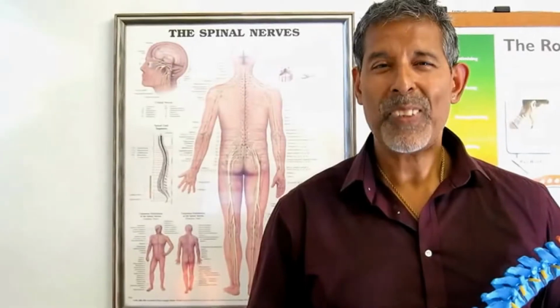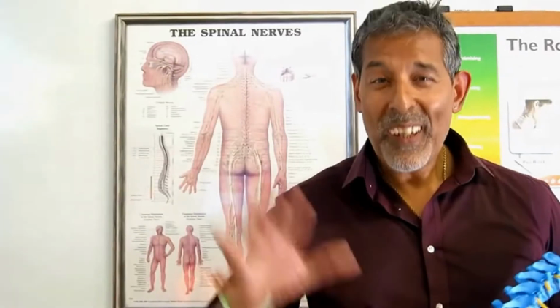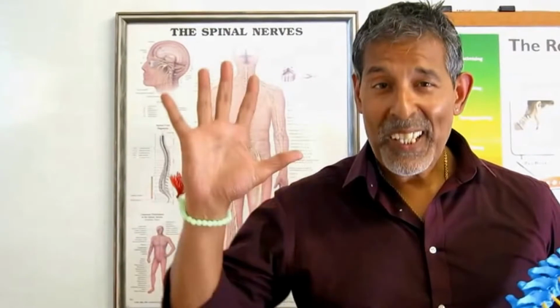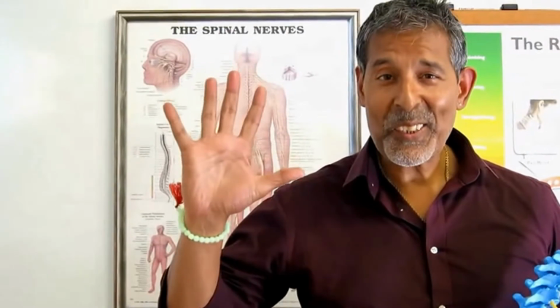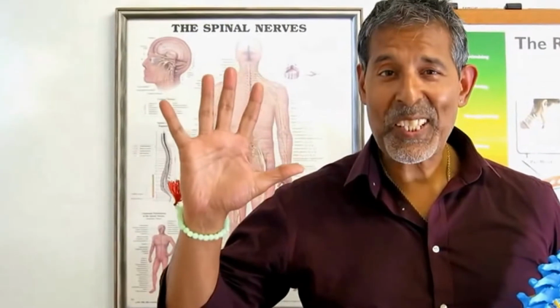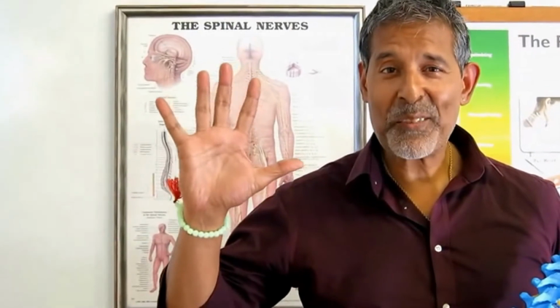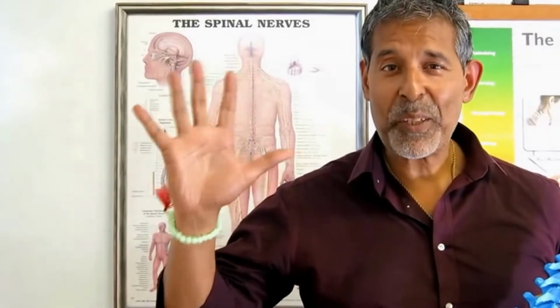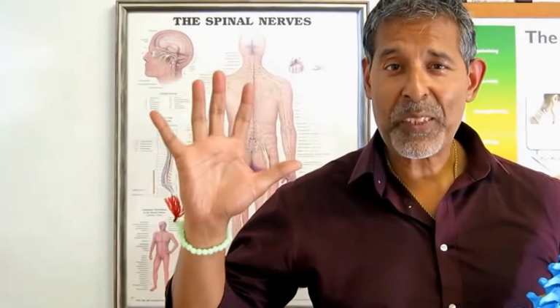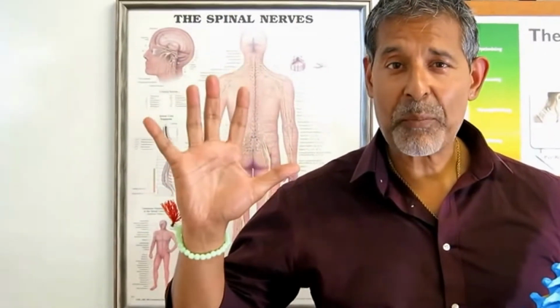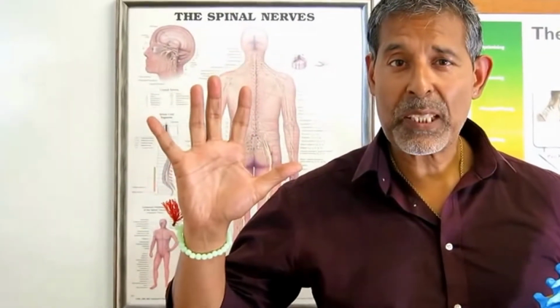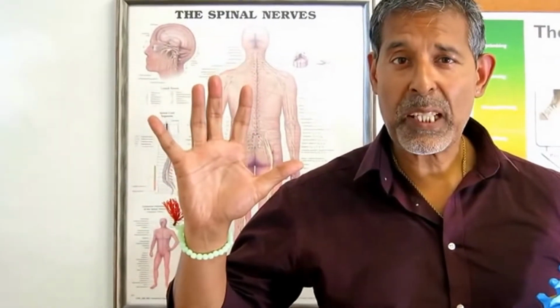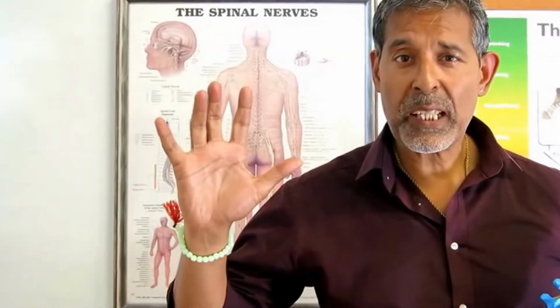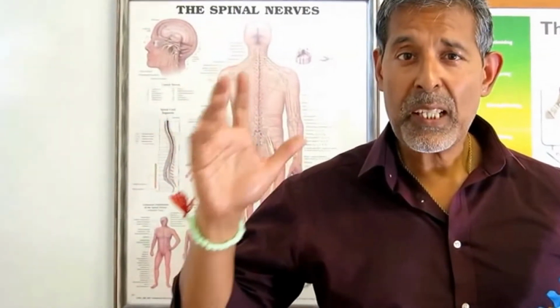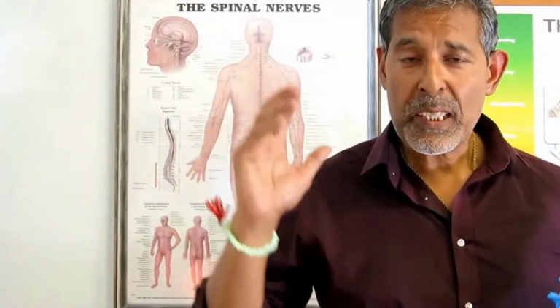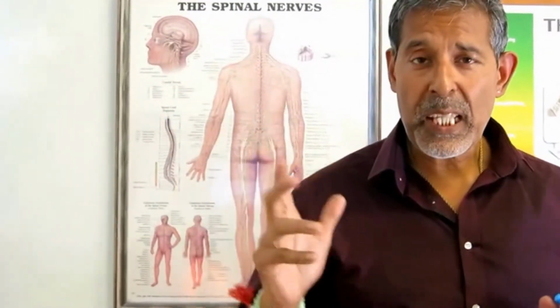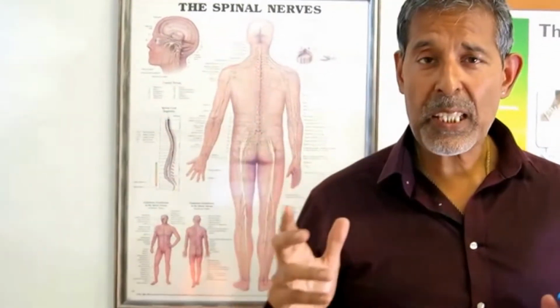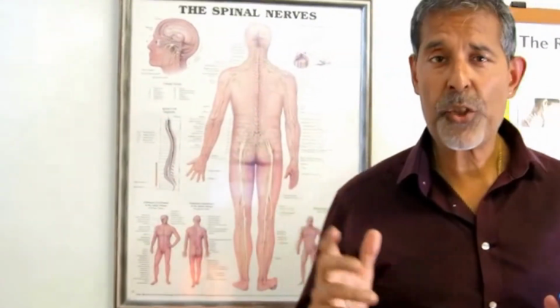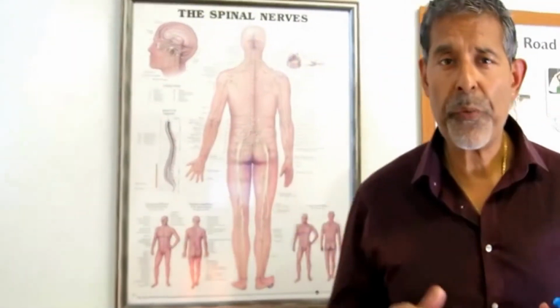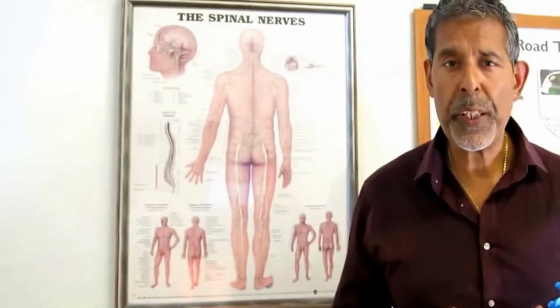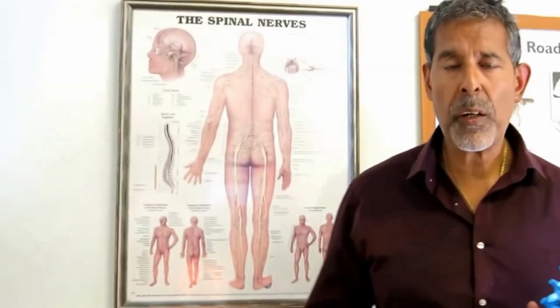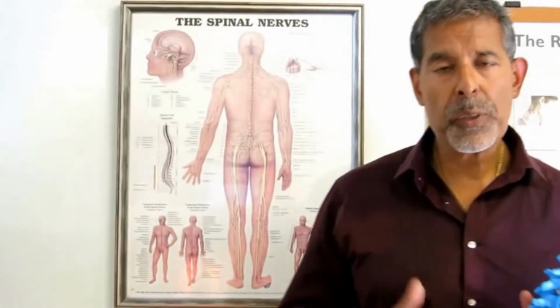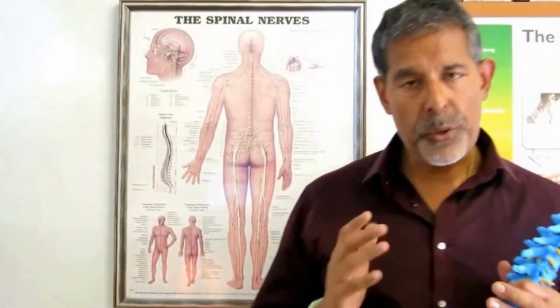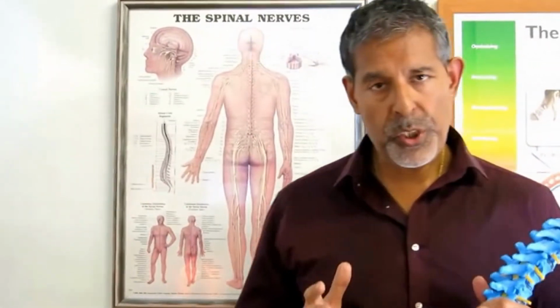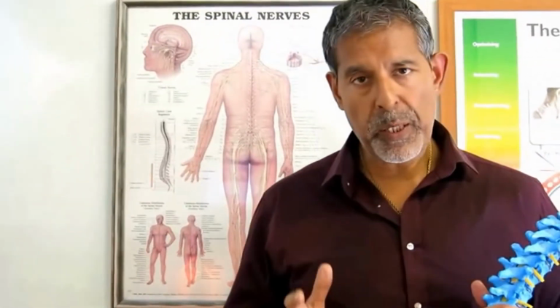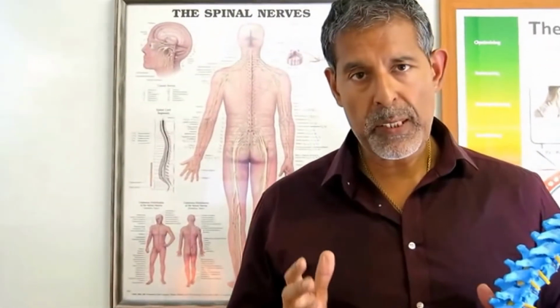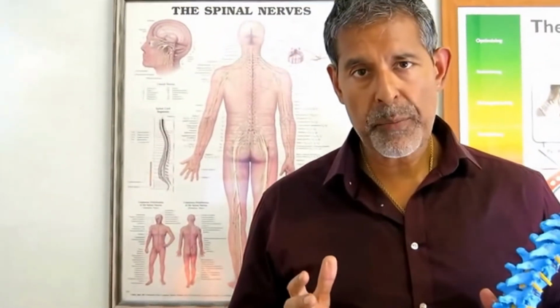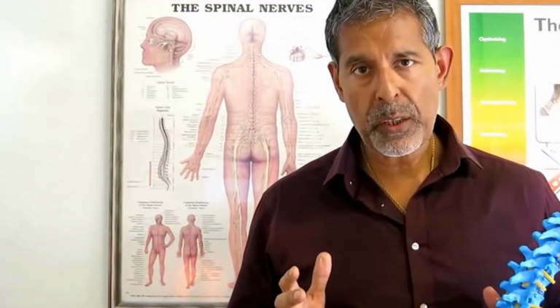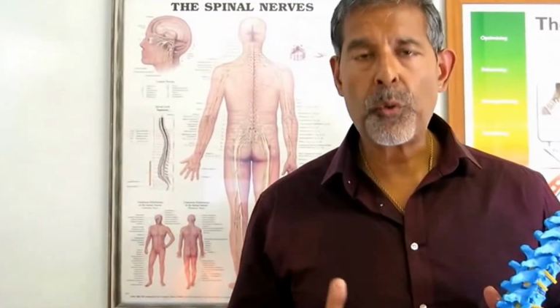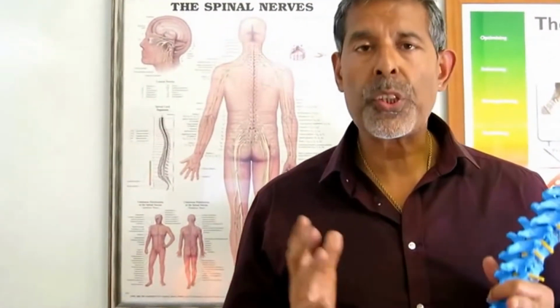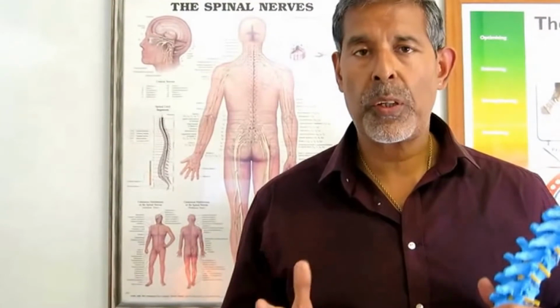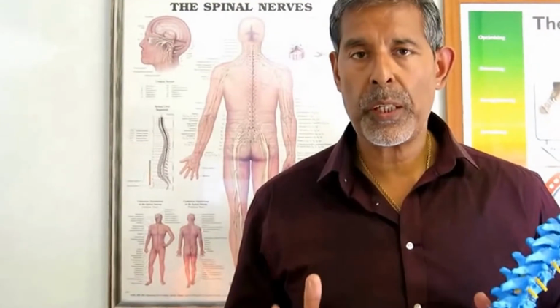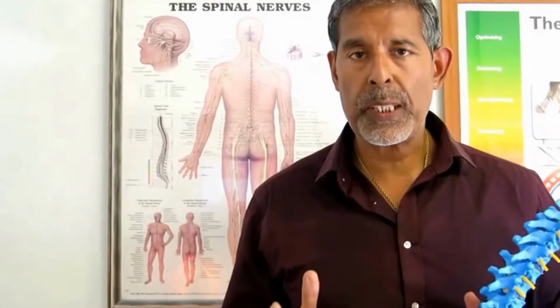Hi, Dr. Sandy from Bethlehem Chiropractic Clinic. Today, in this short video I want to talk to you about something called Scoliosis.